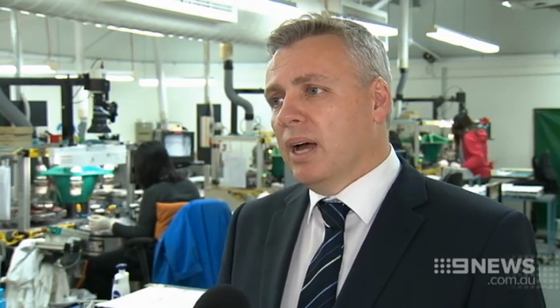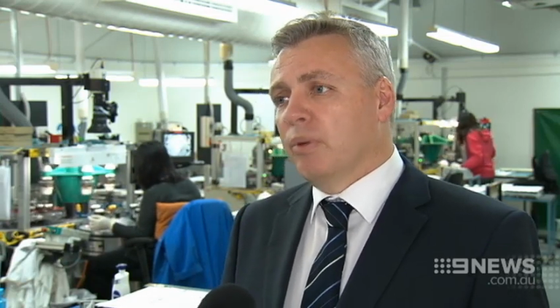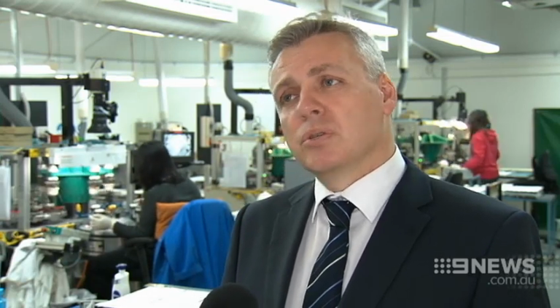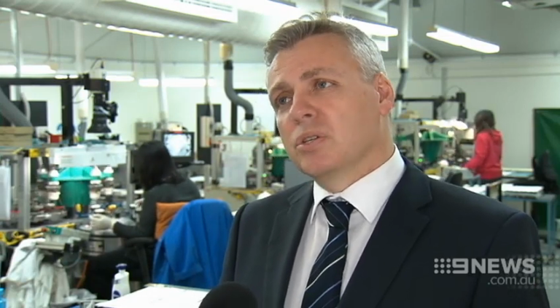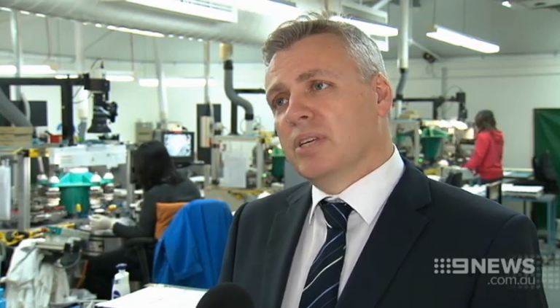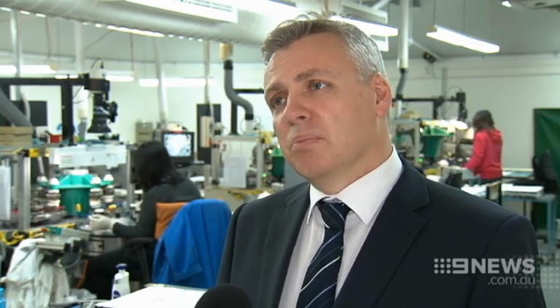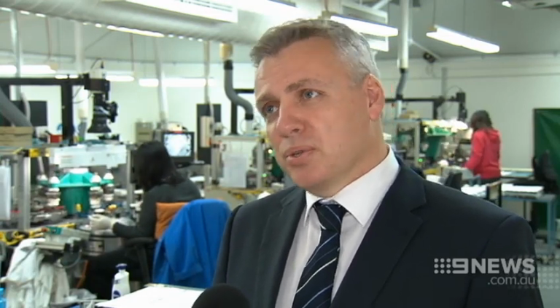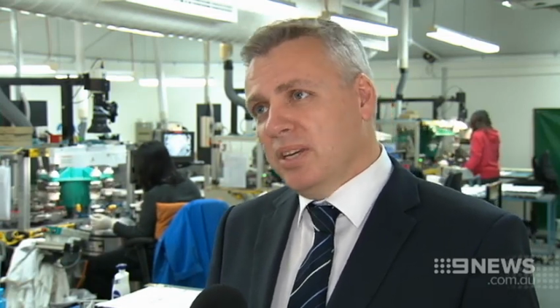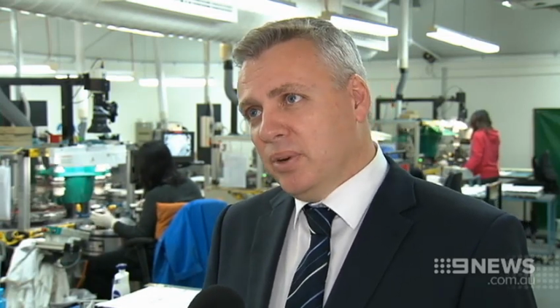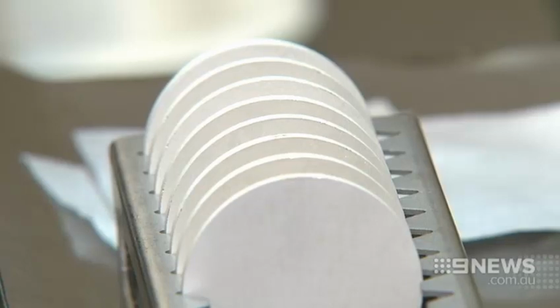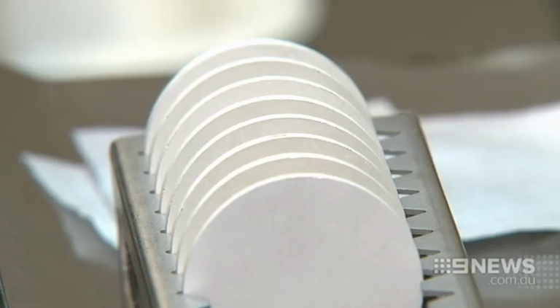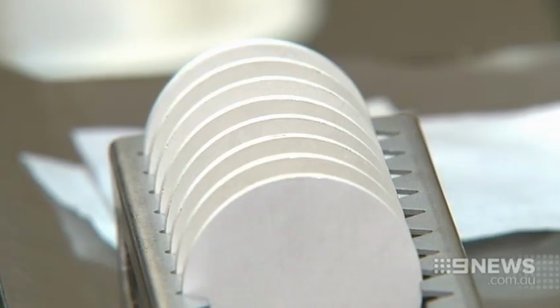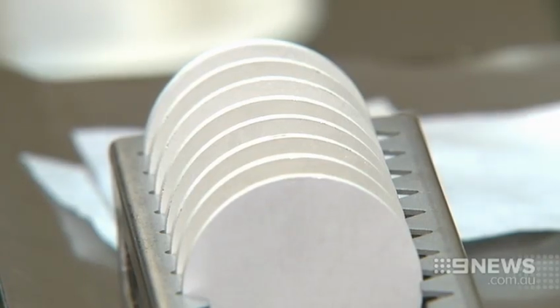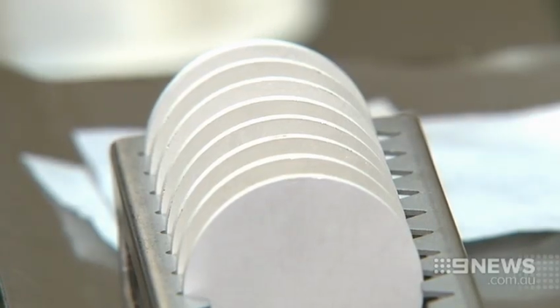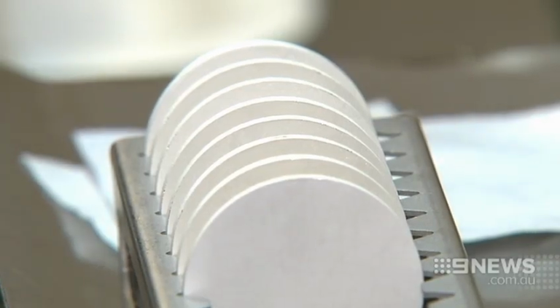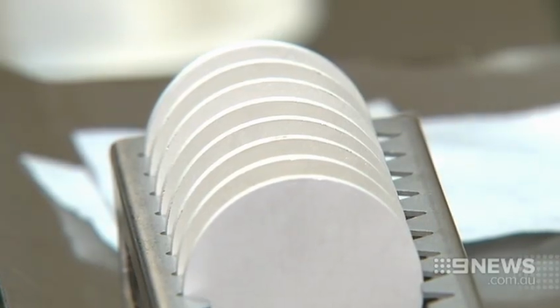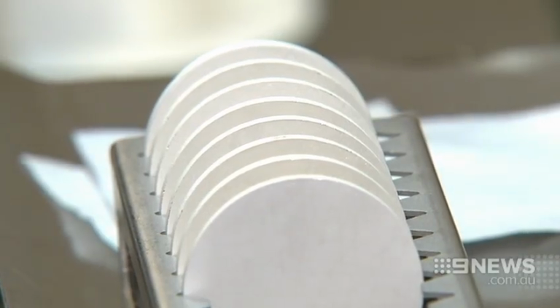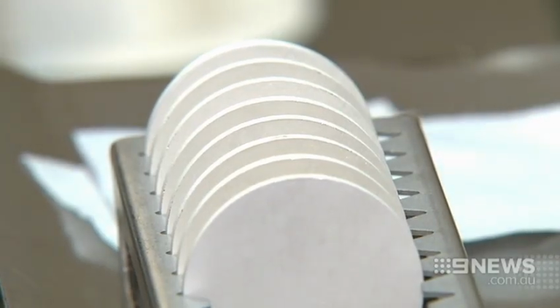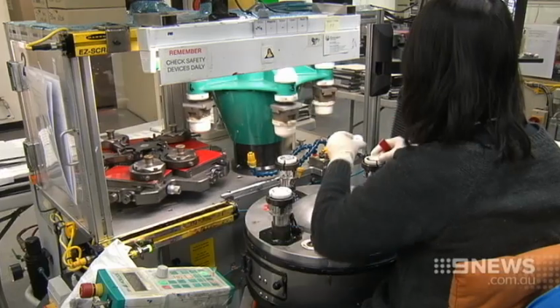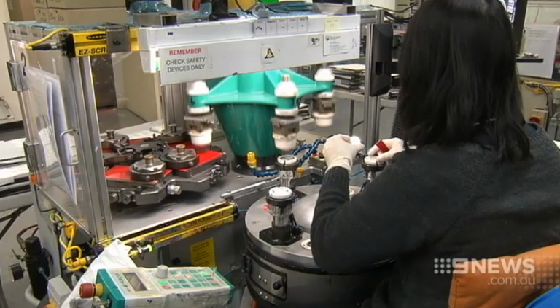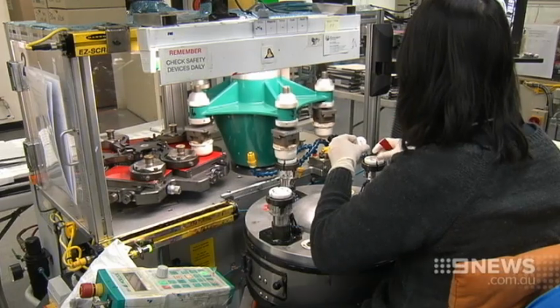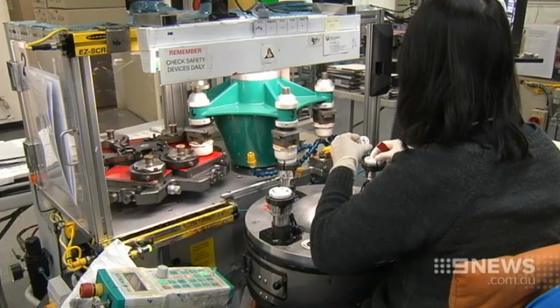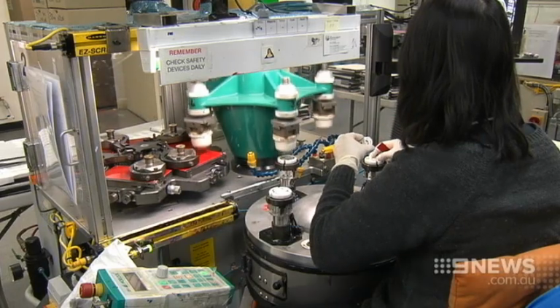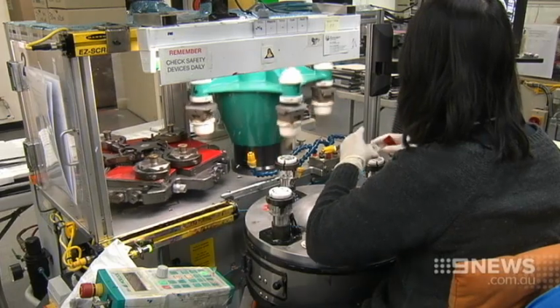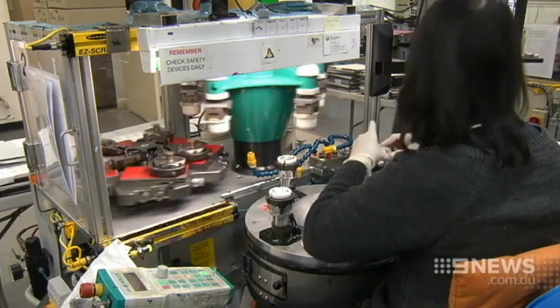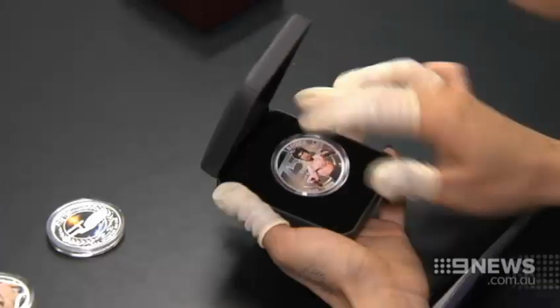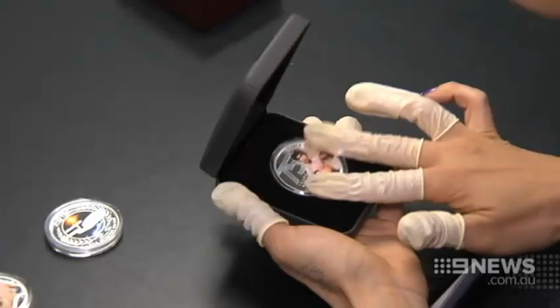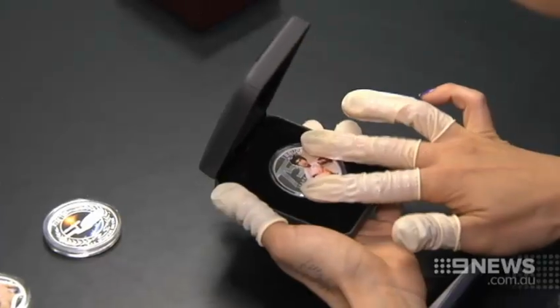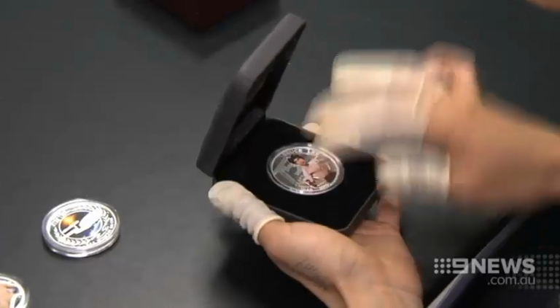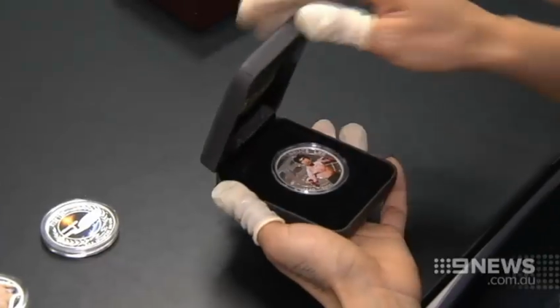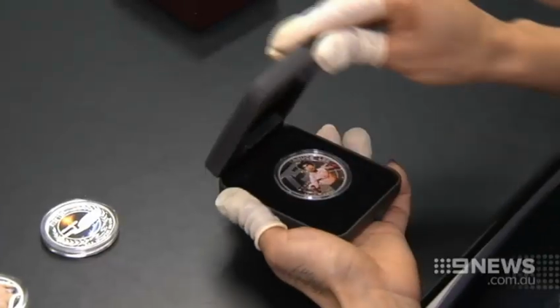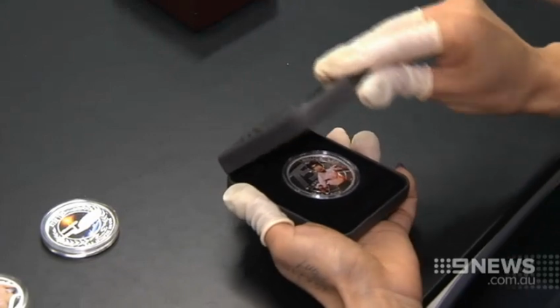We've also just released a Bruce Lee coin. Although its silver content is worth around $20, the coins are on sale for $119.